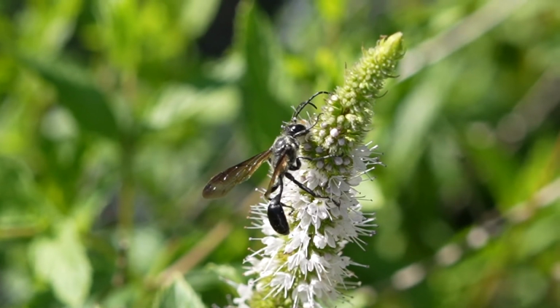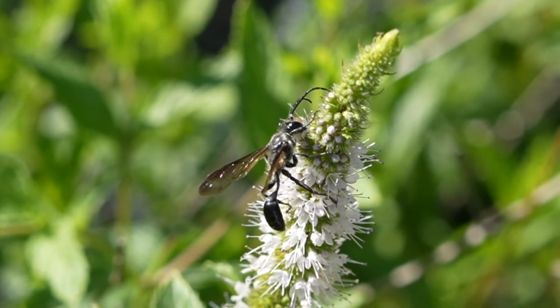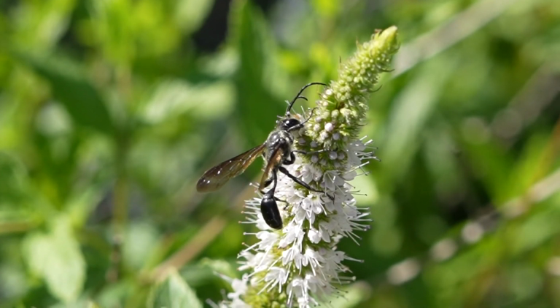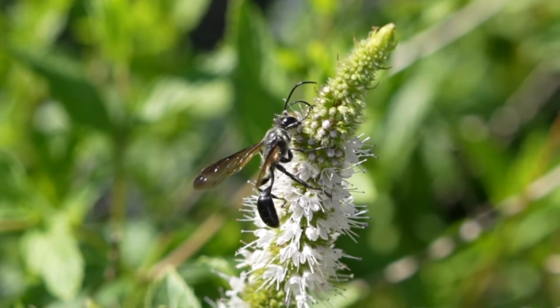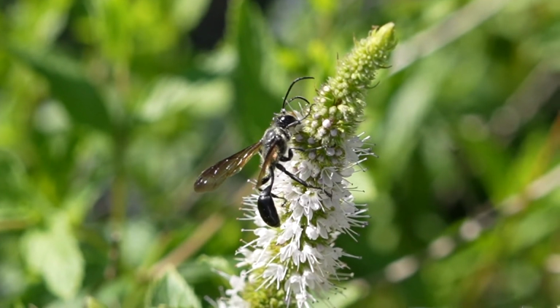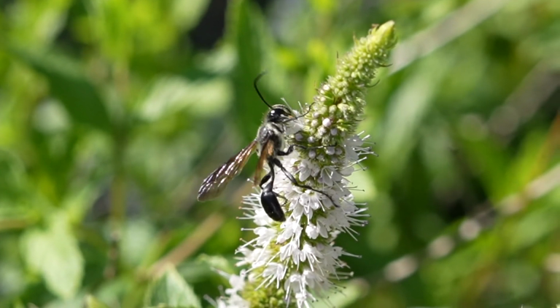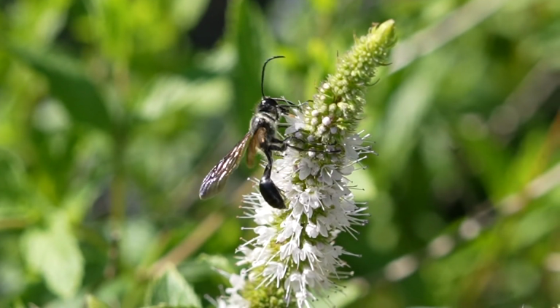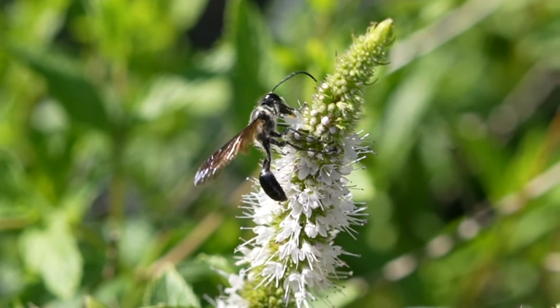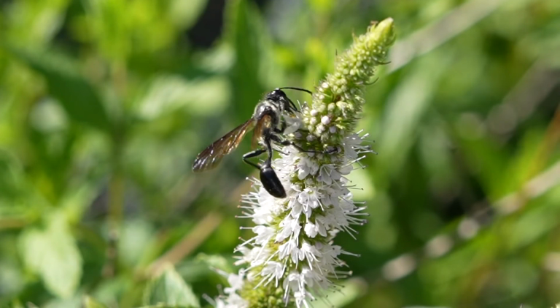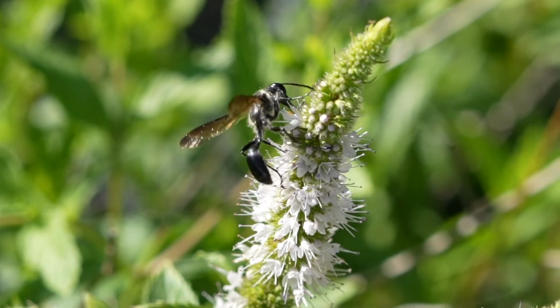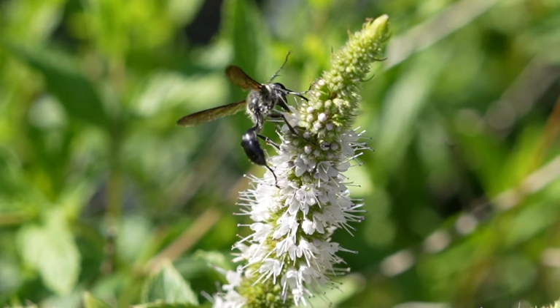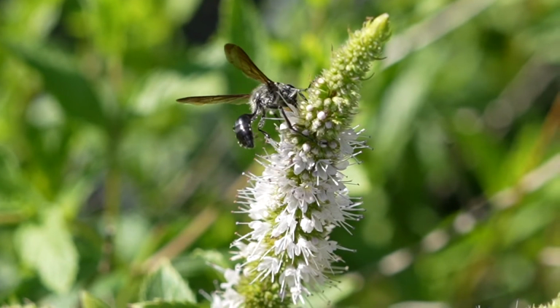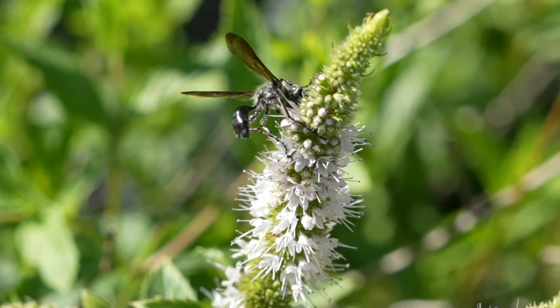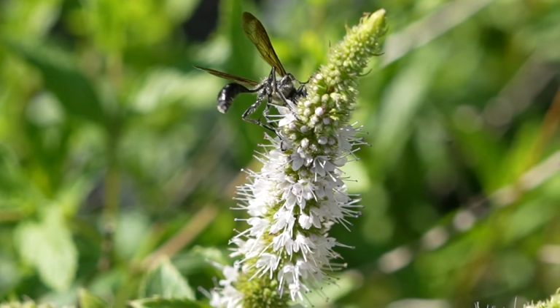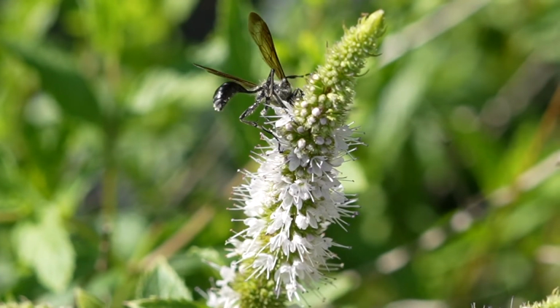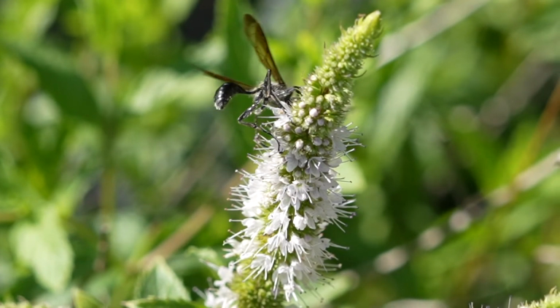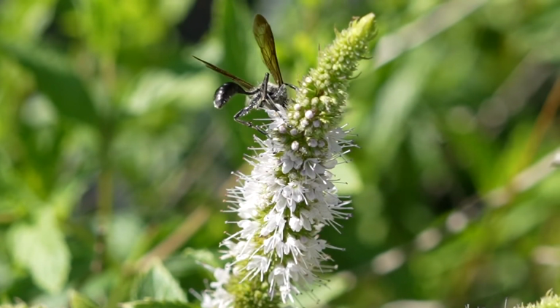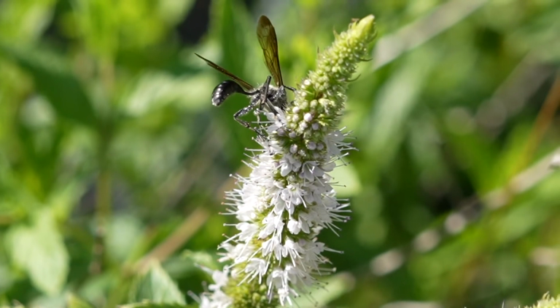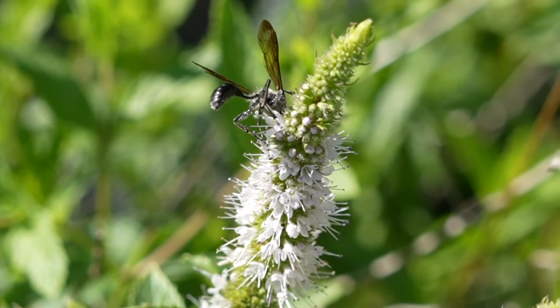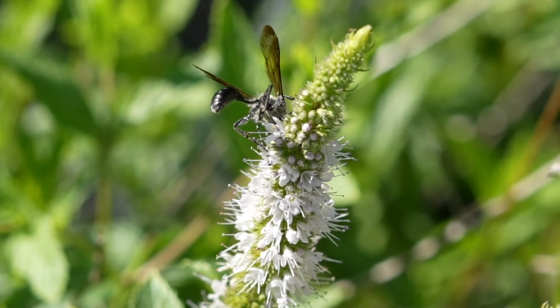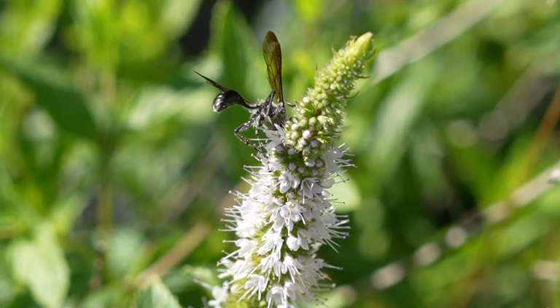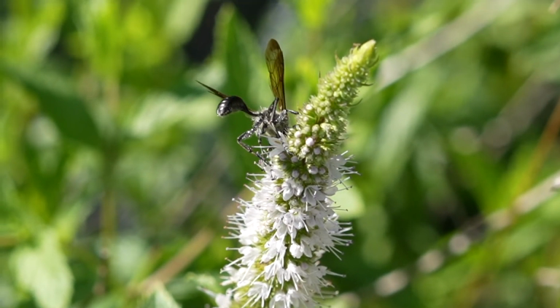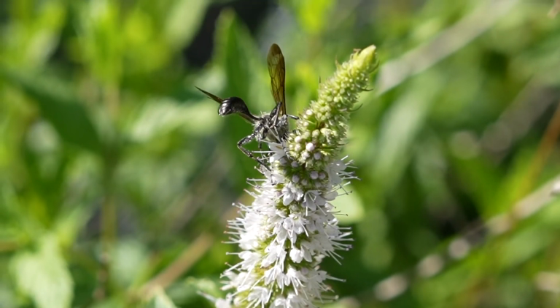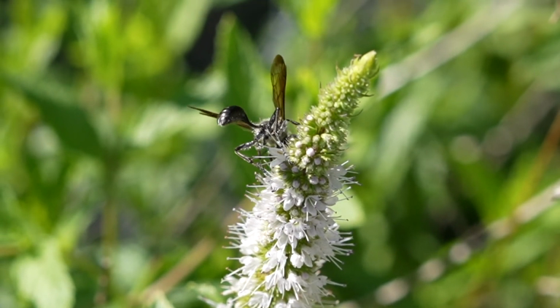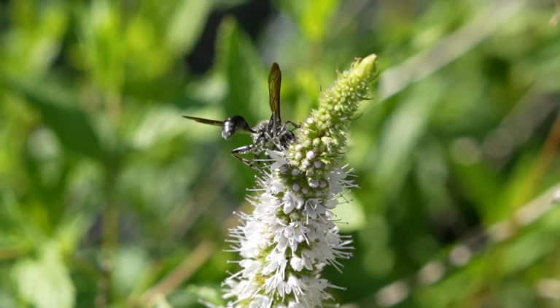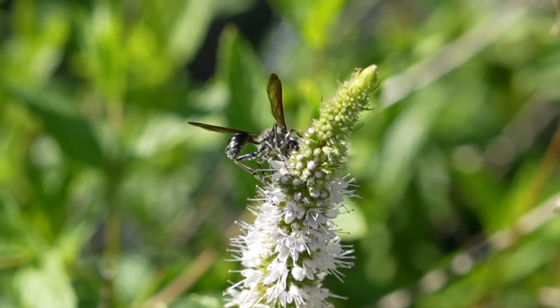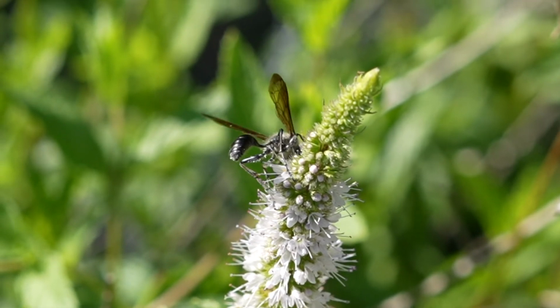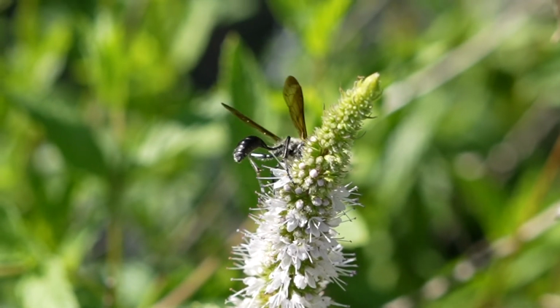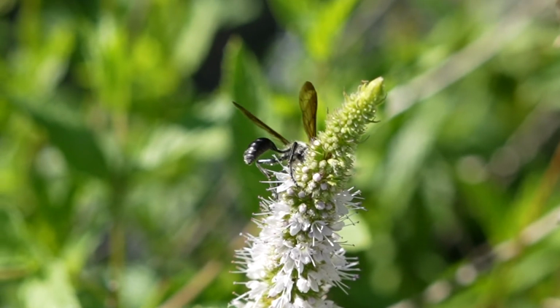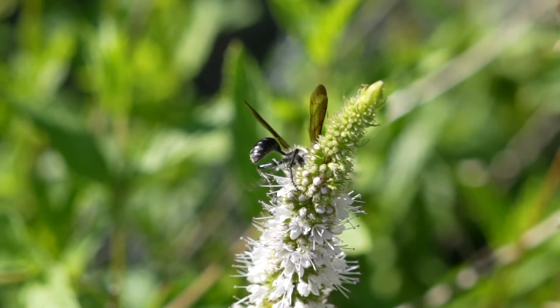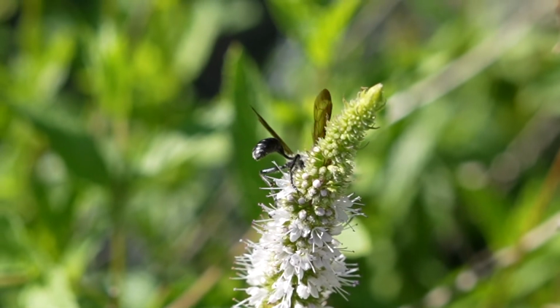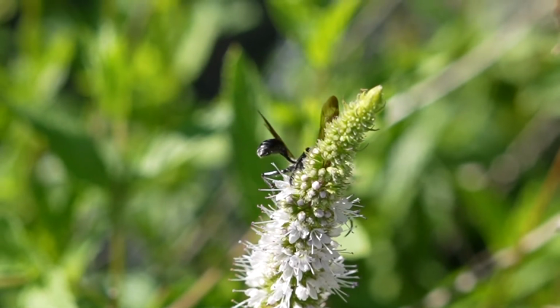These are solitary wasps, which means they do not form colonies, and they are part of the thread-waisted wasps in the Sphecidae family.